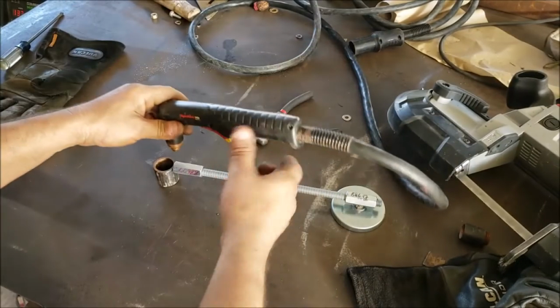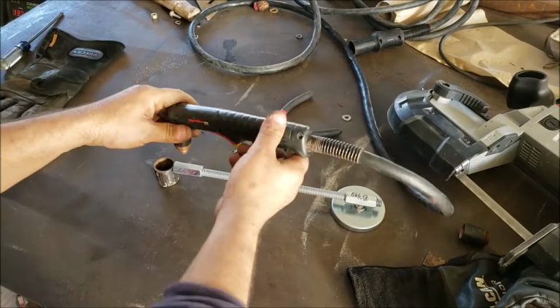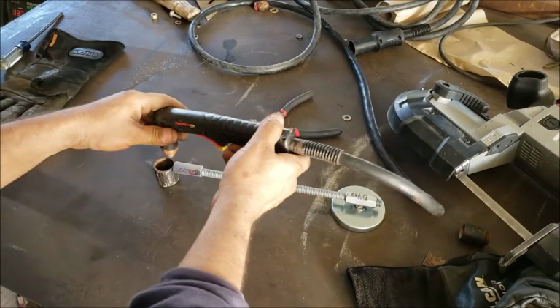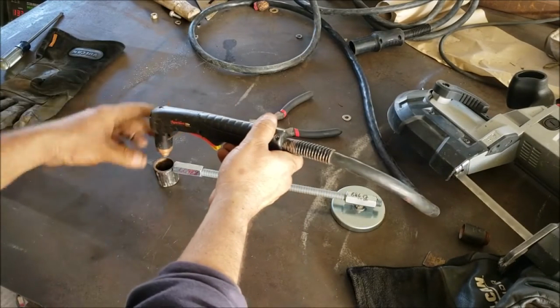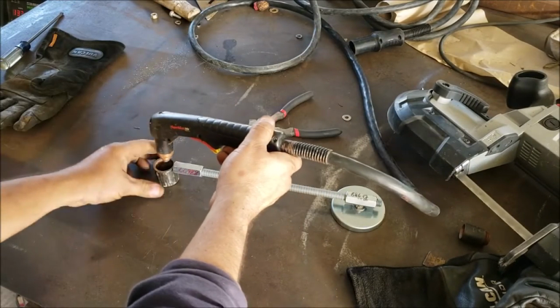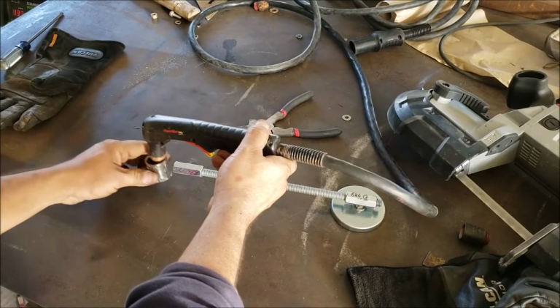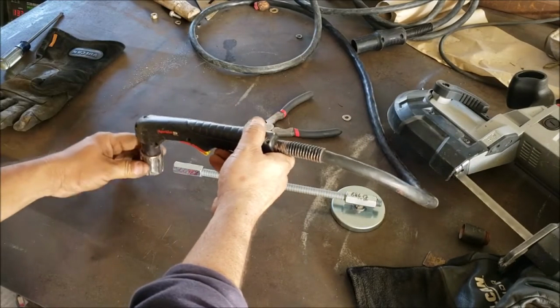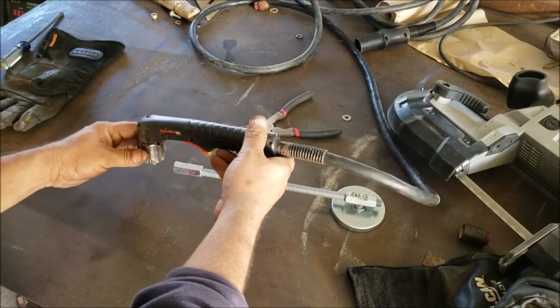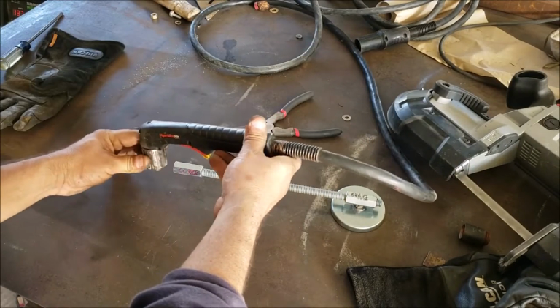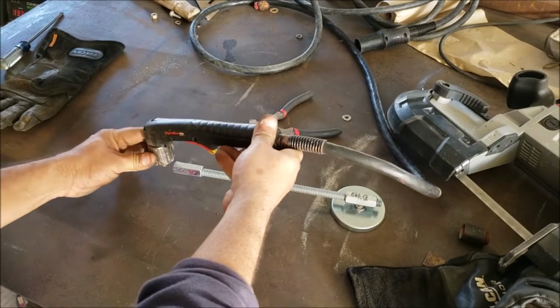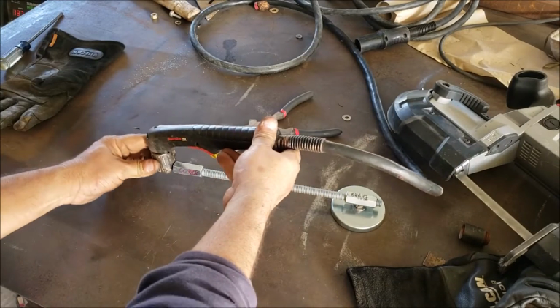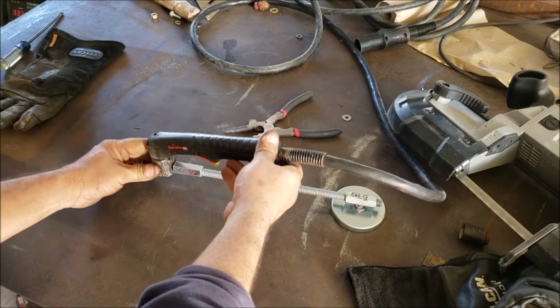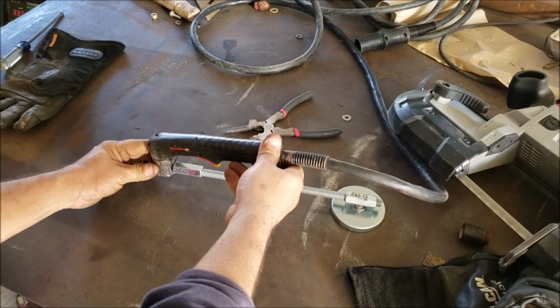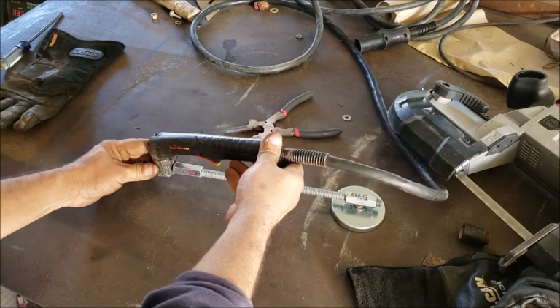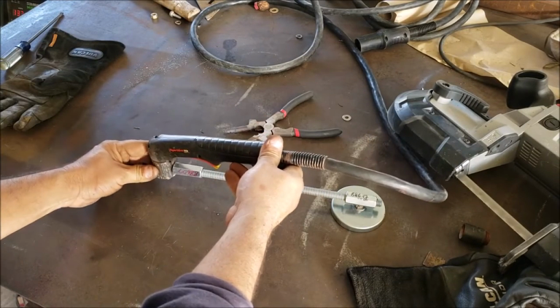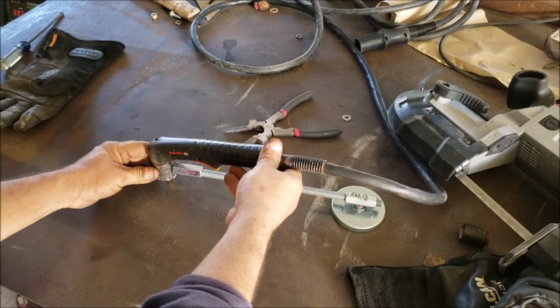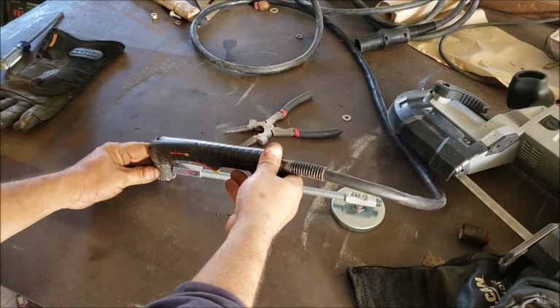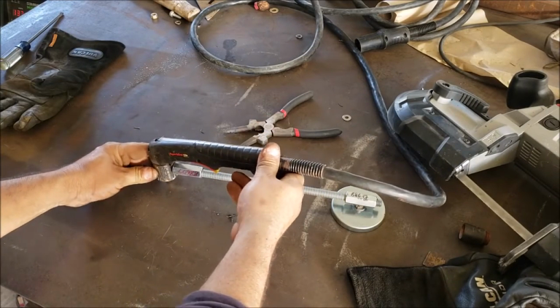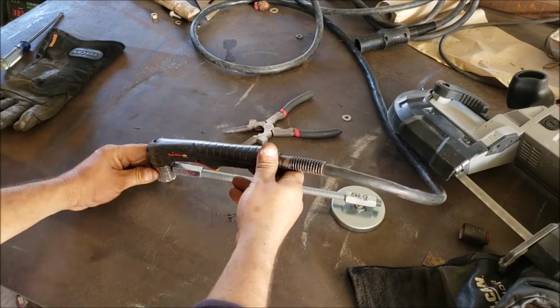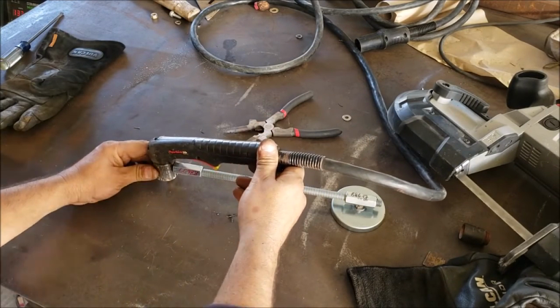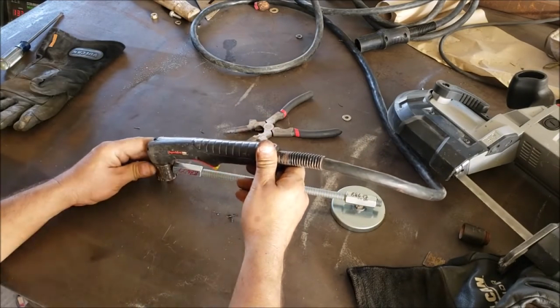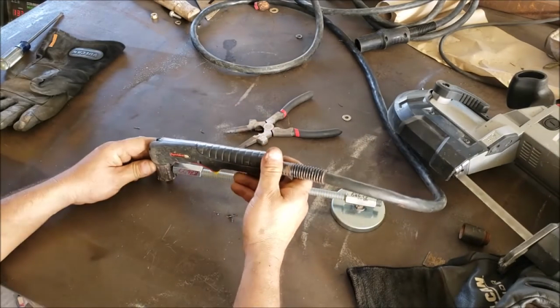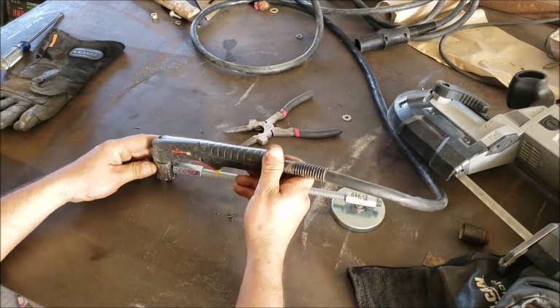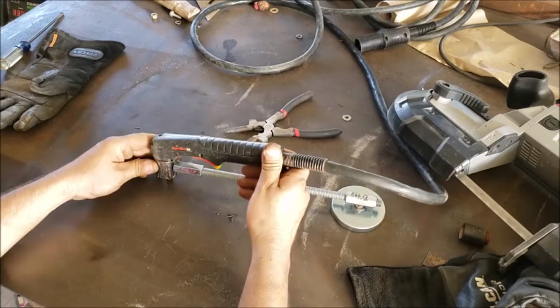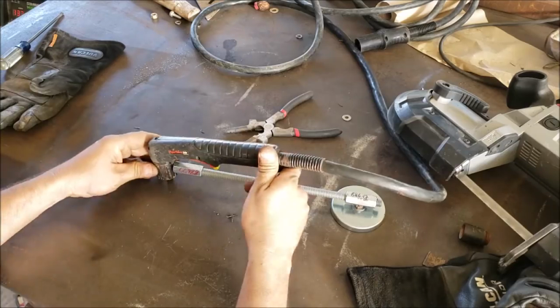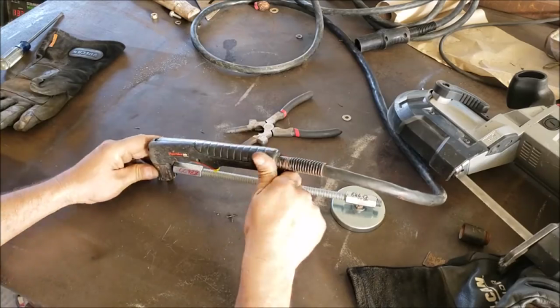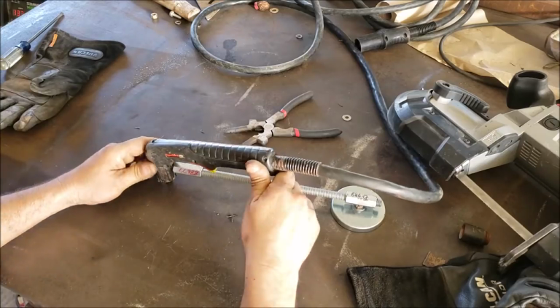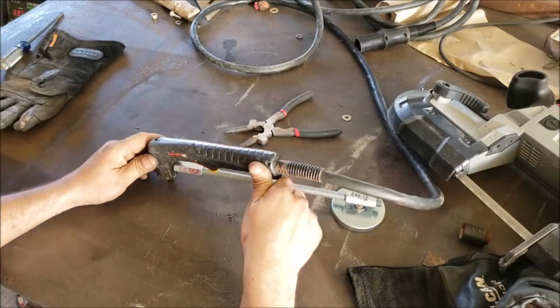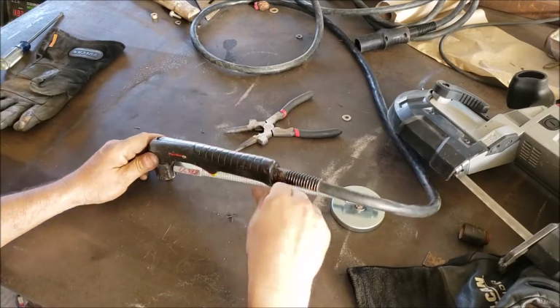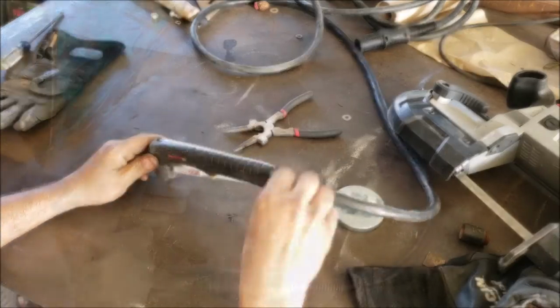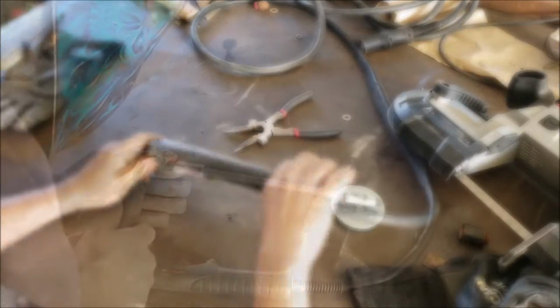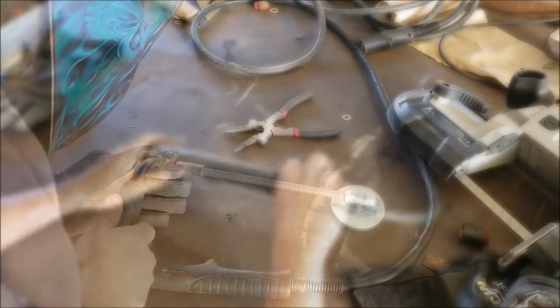The plasma cutter is gonna be holding this piece of pipe here, and we just got to determine the height.